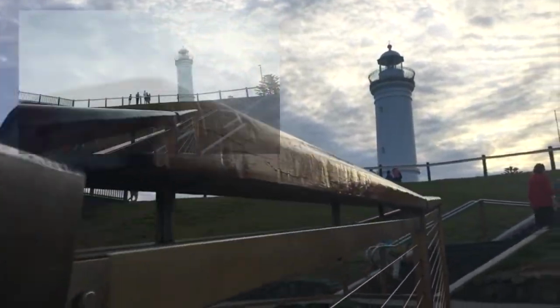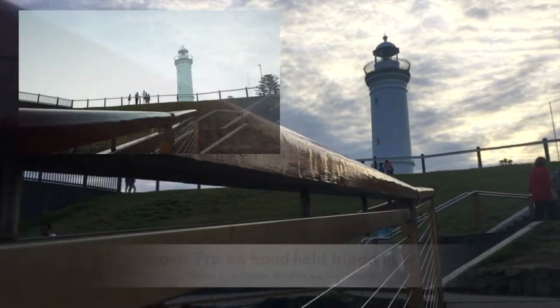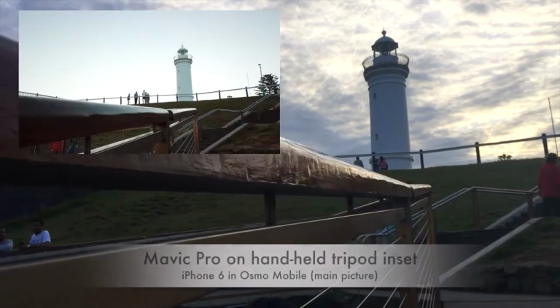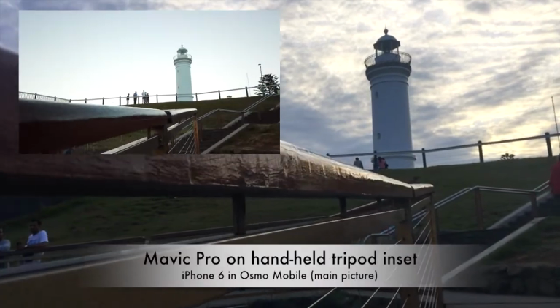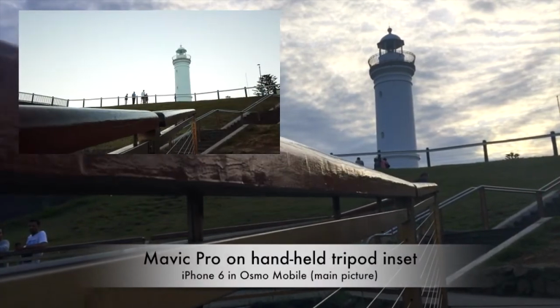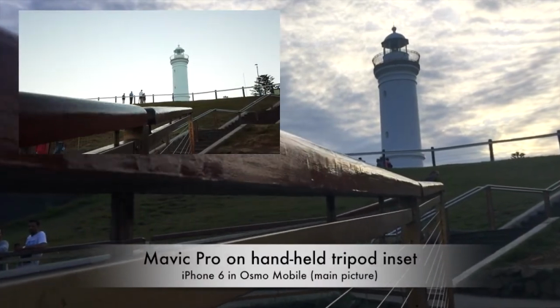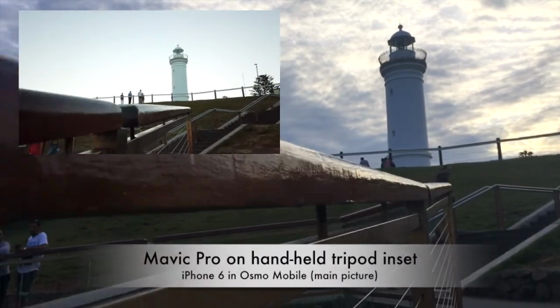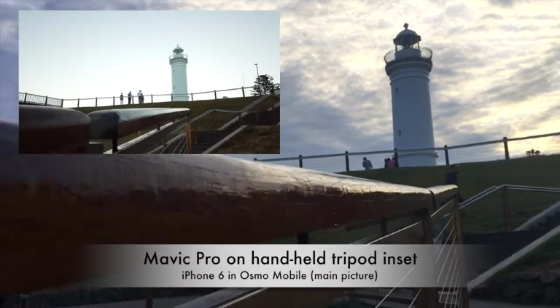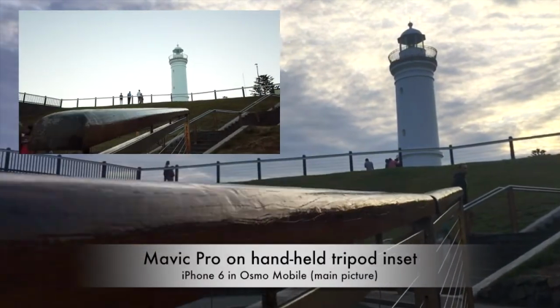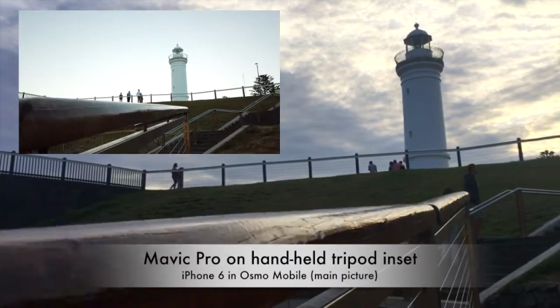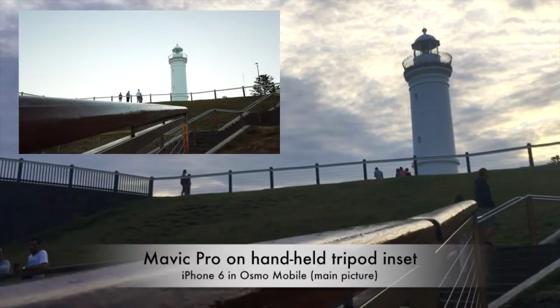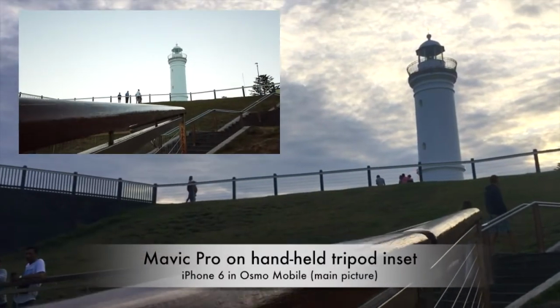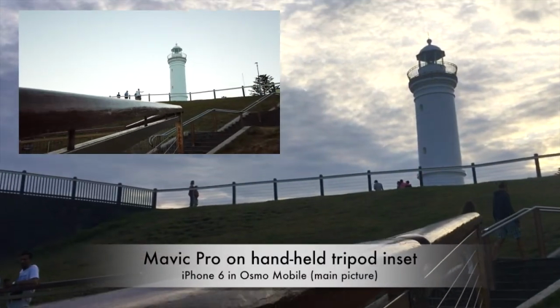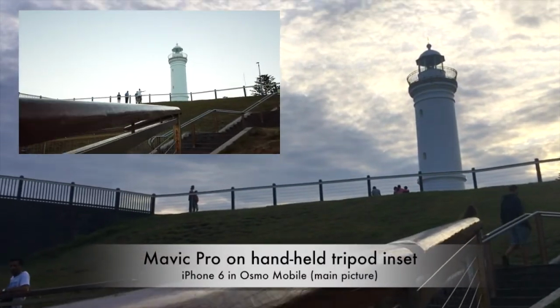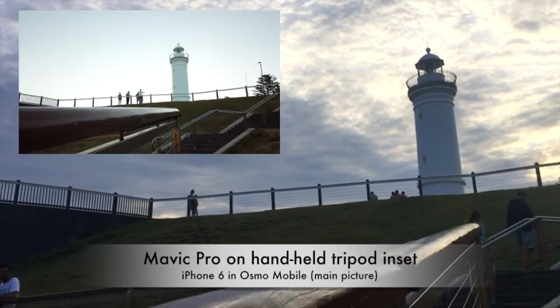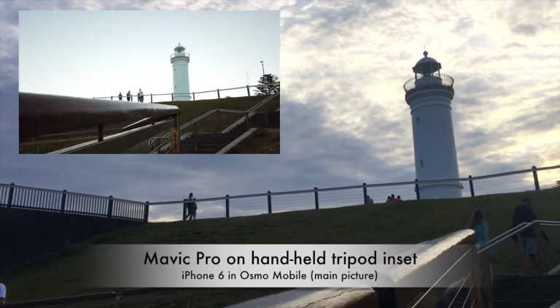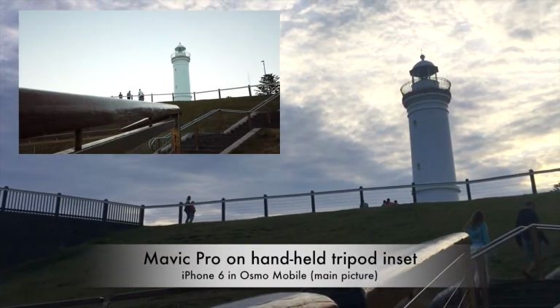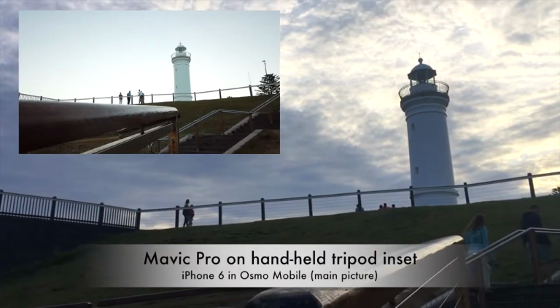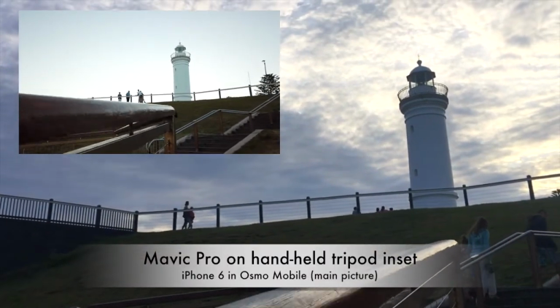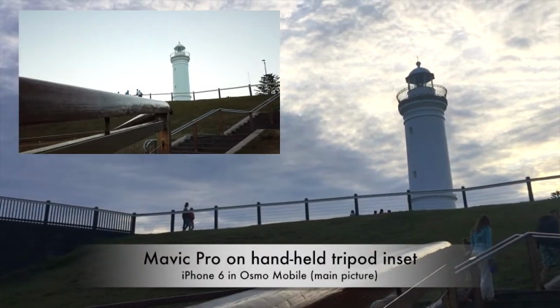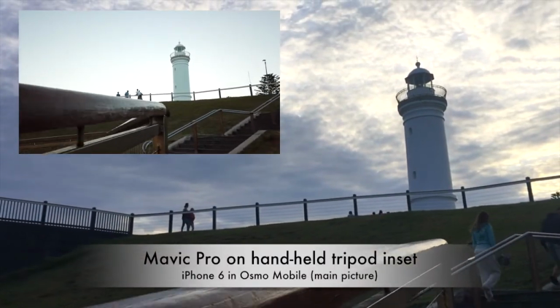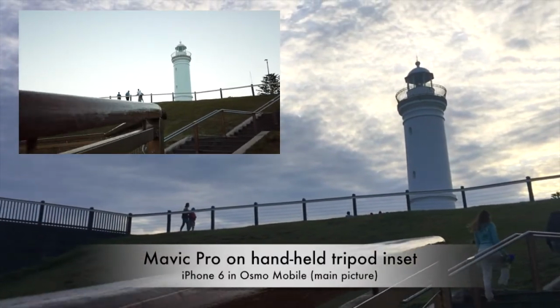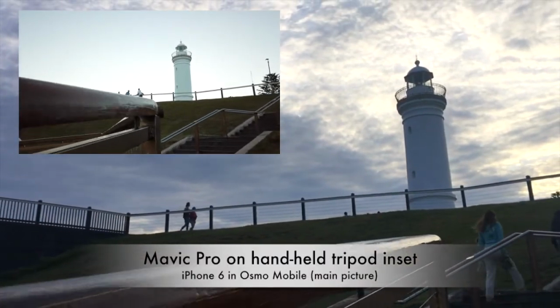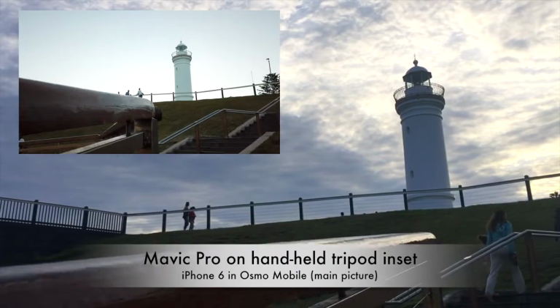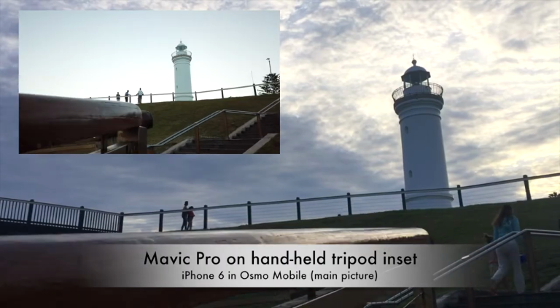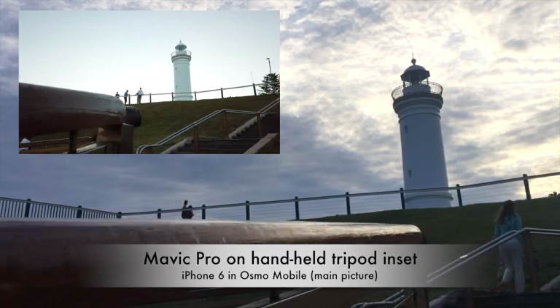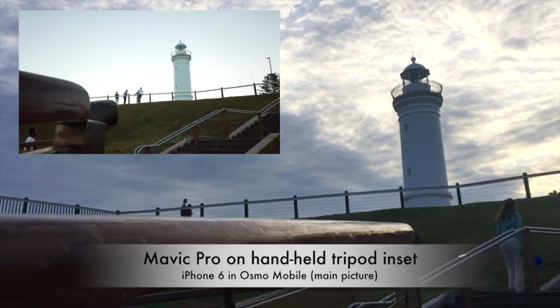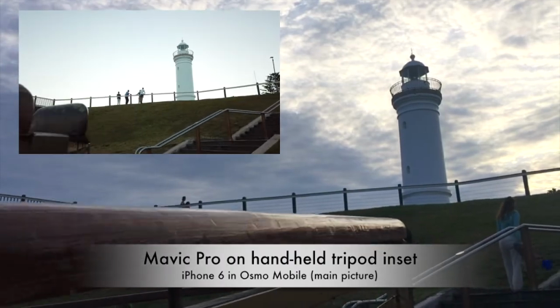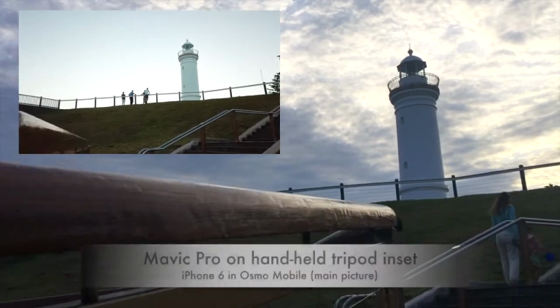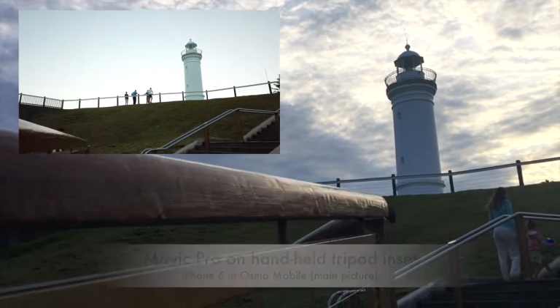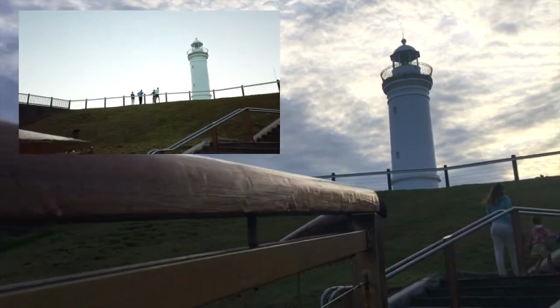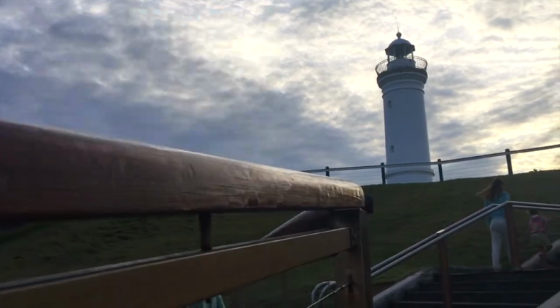That's the Osmo in full frame and the DJI Mavic Pro in inset — works pretty good.